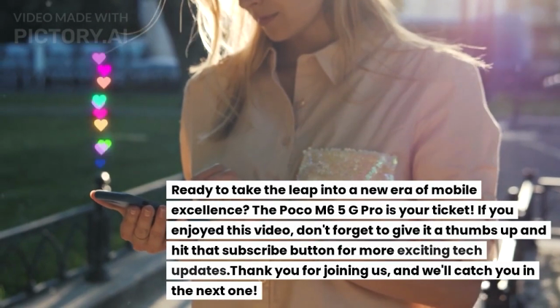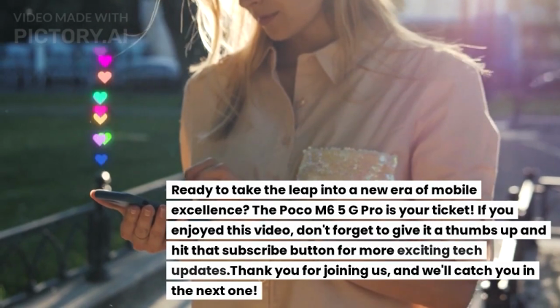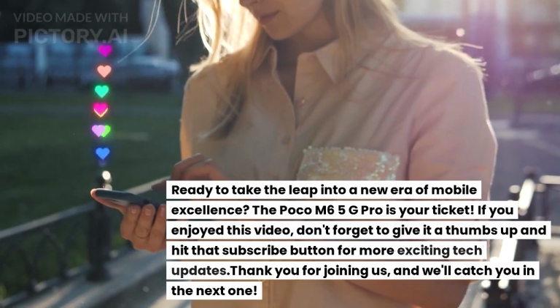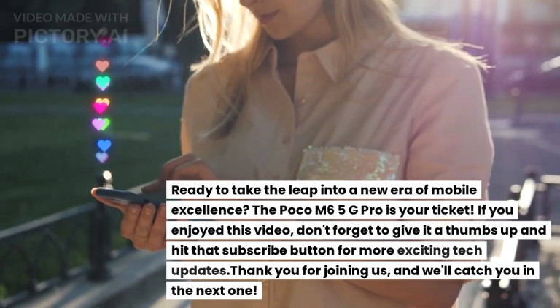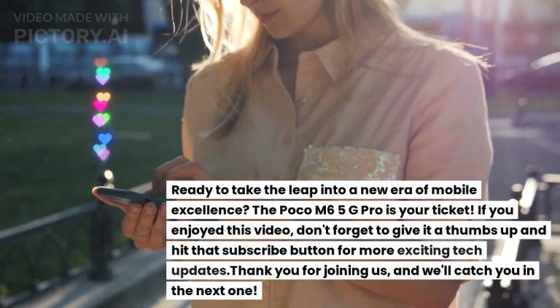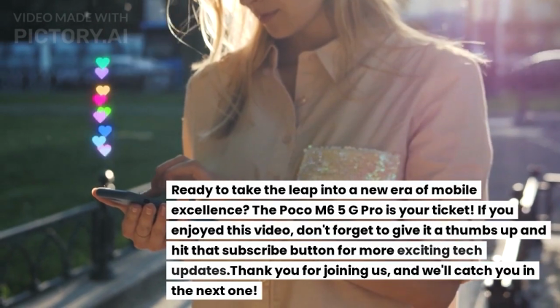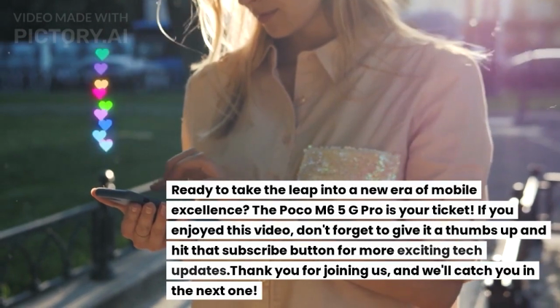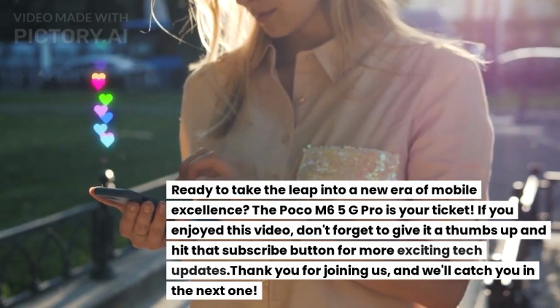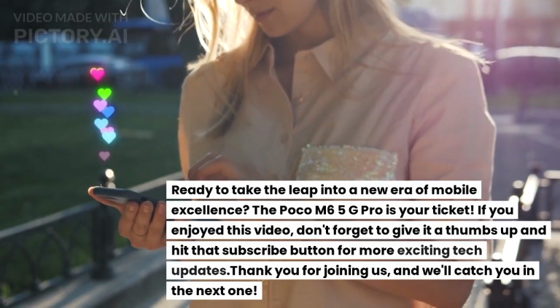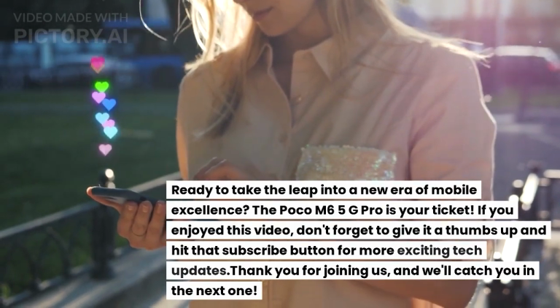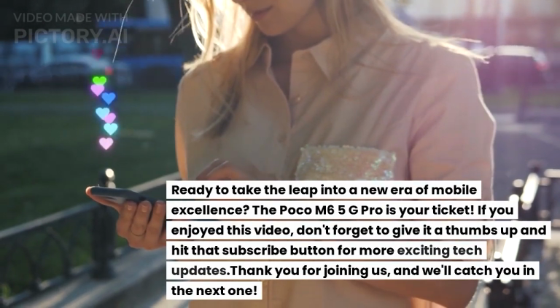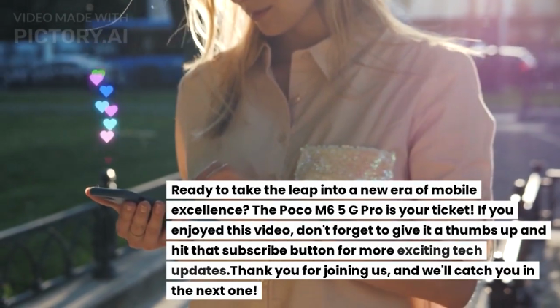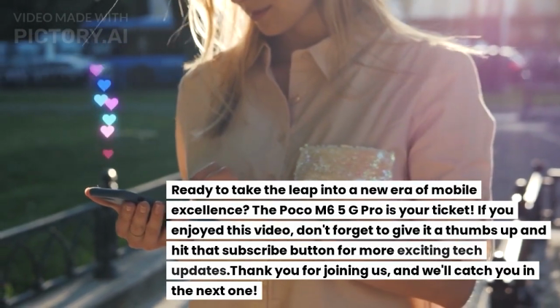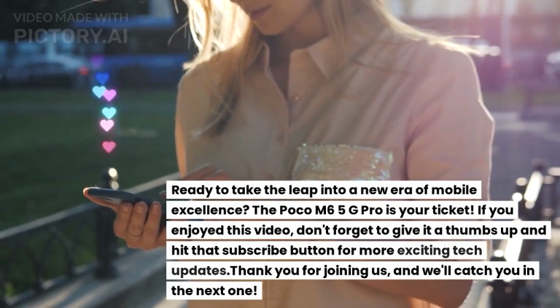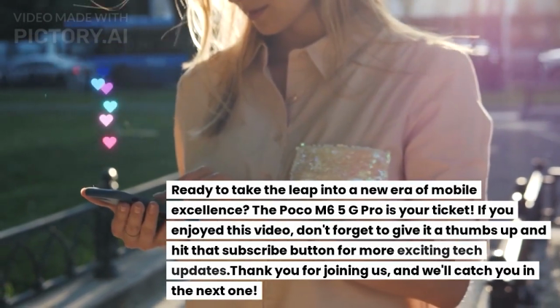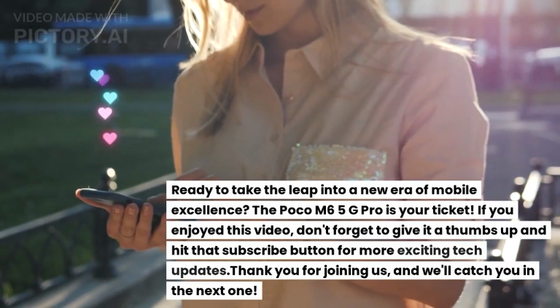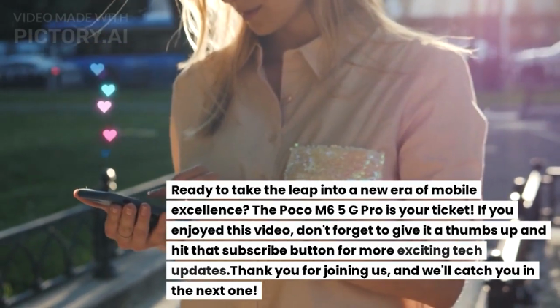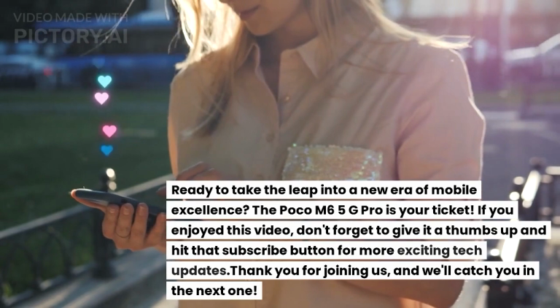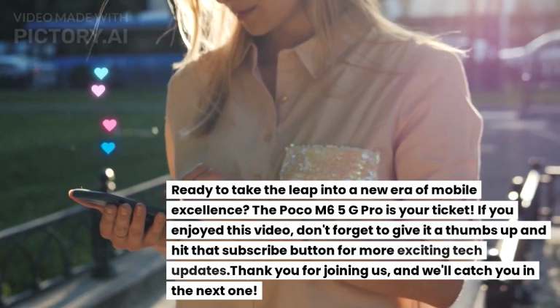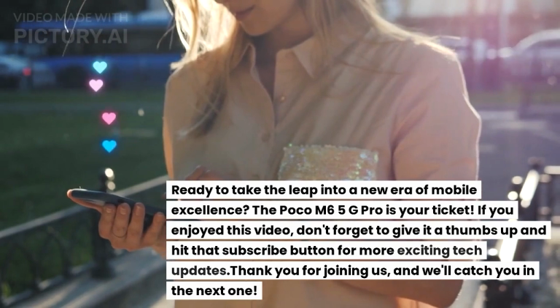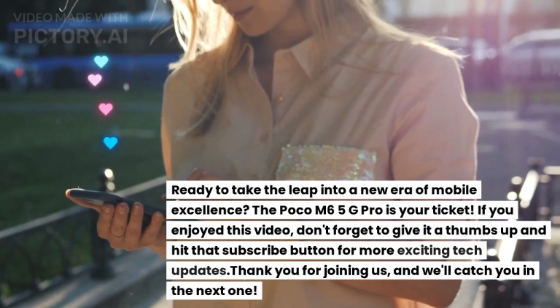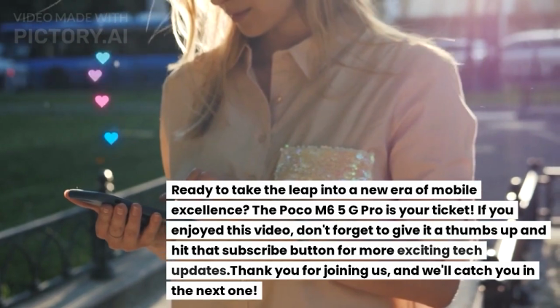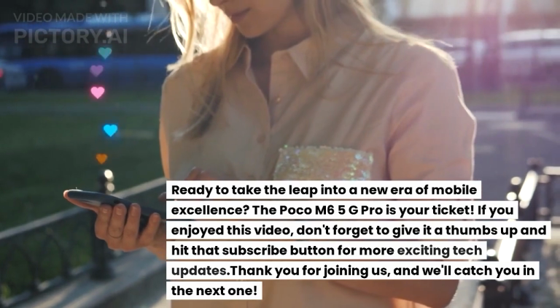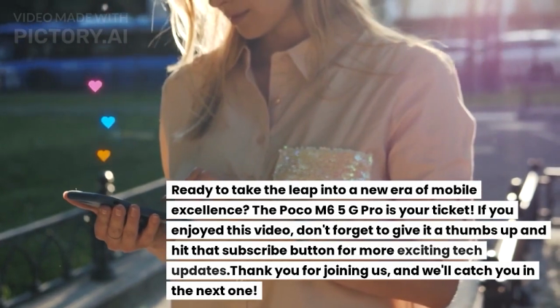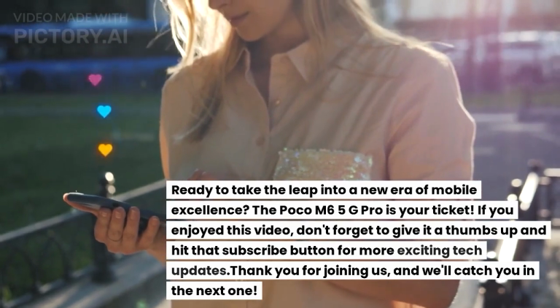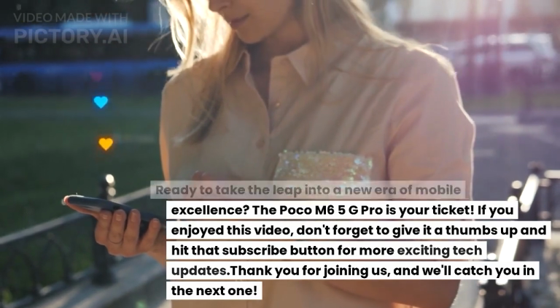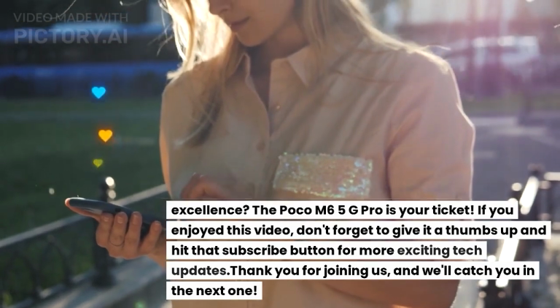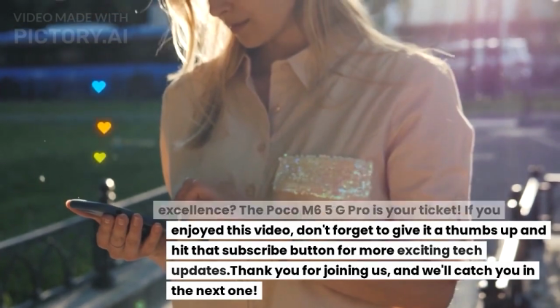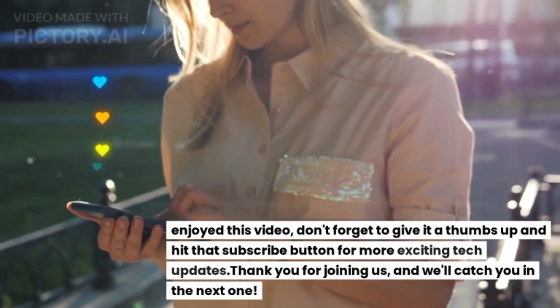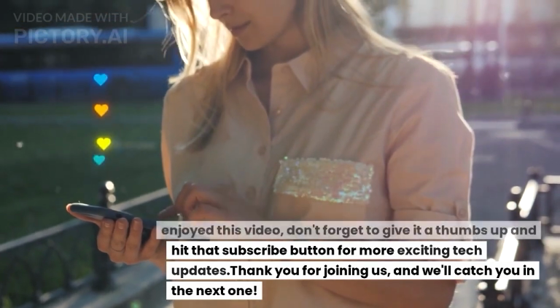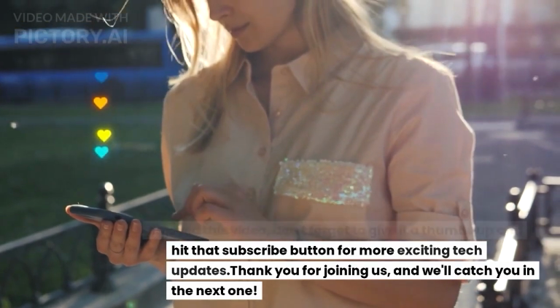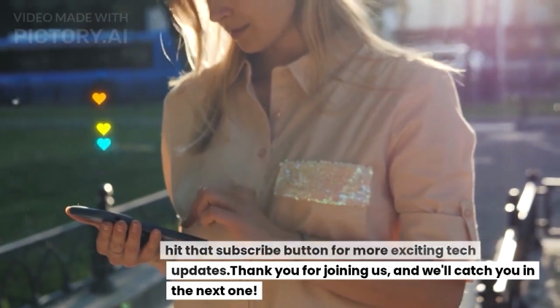If you enjoyed this video, don't forget to give it a thumbs up and hit that subscribe button for more exciting tech updates. Thank you for joining us, and we'll catch you in the next one.